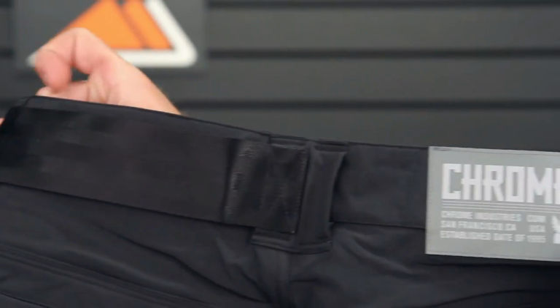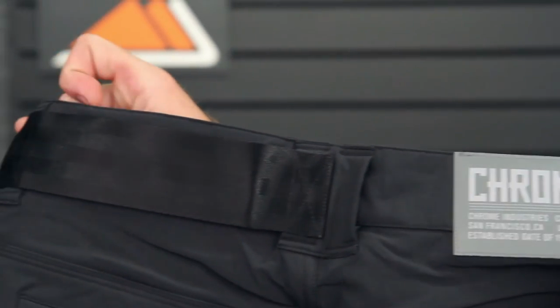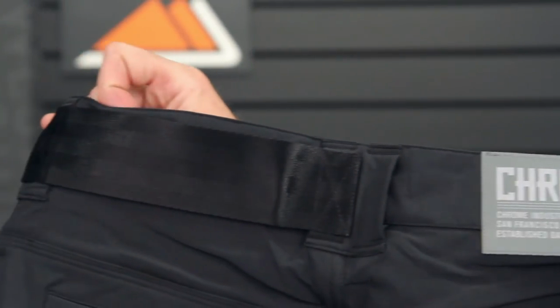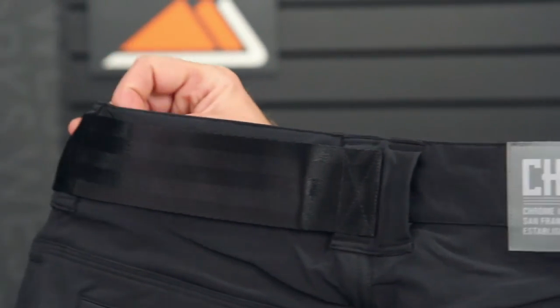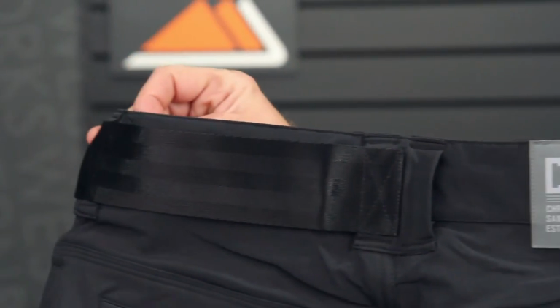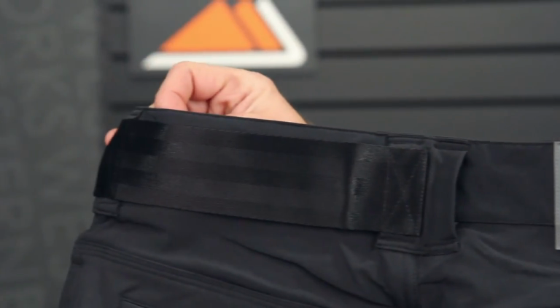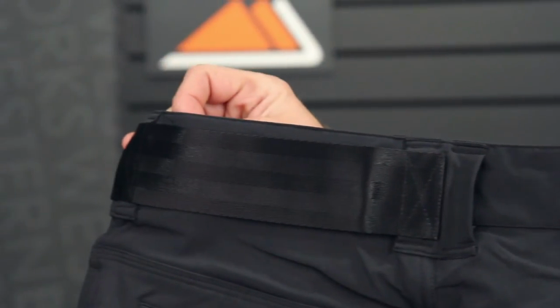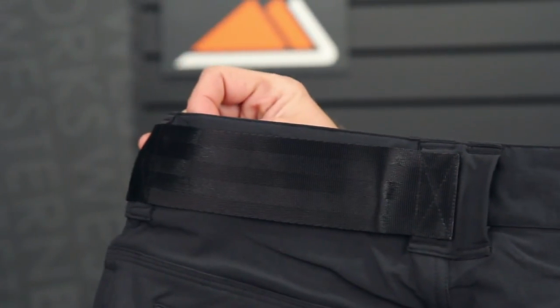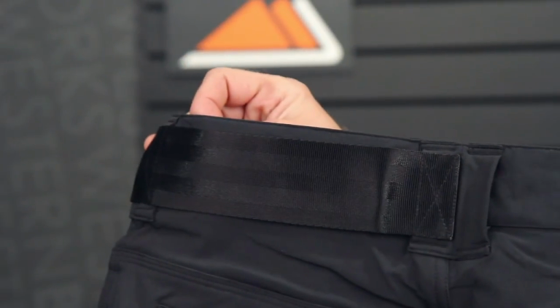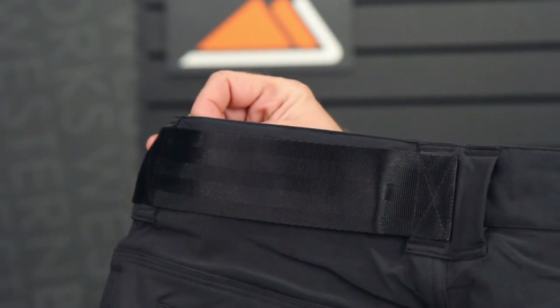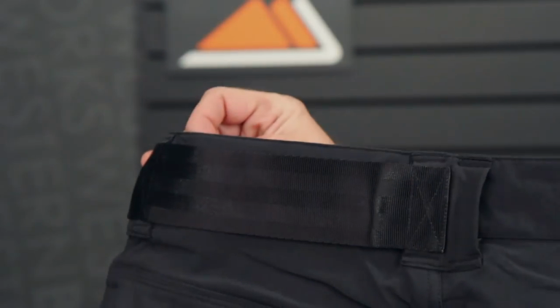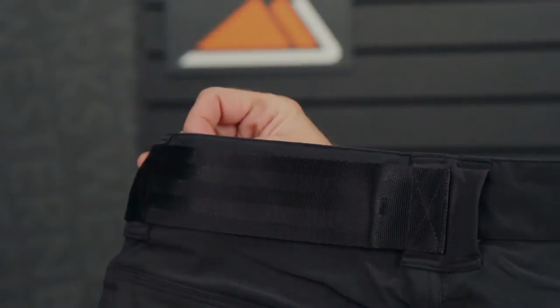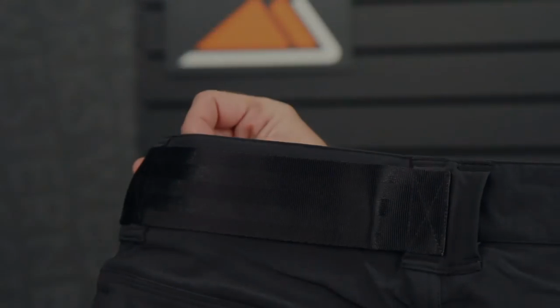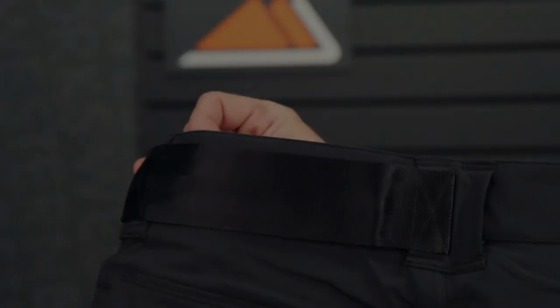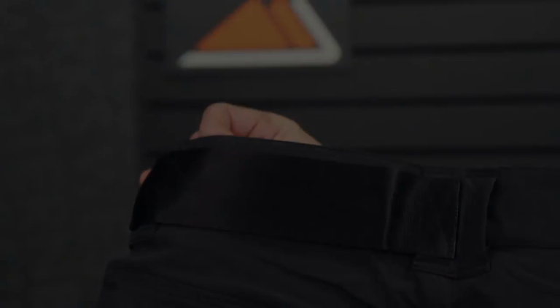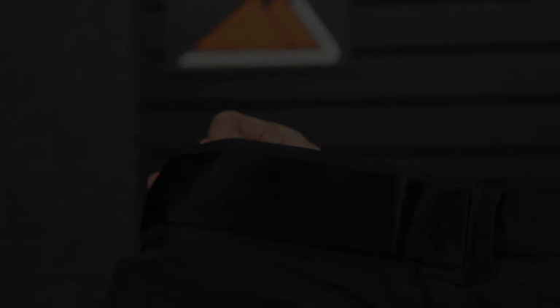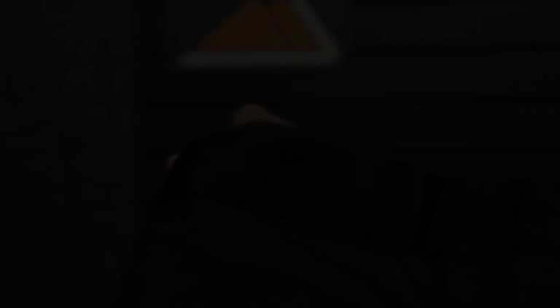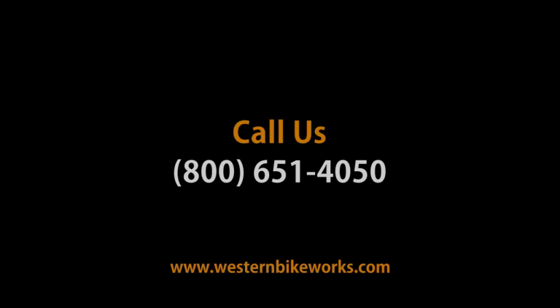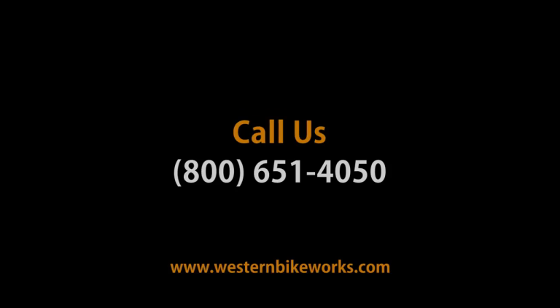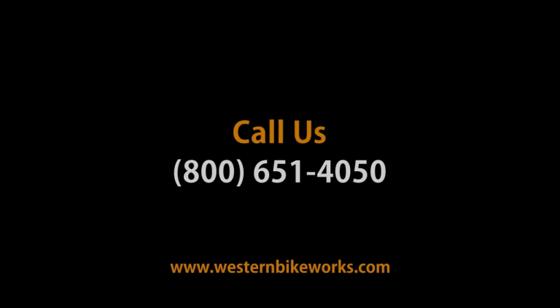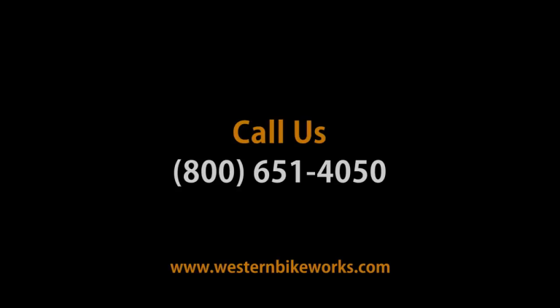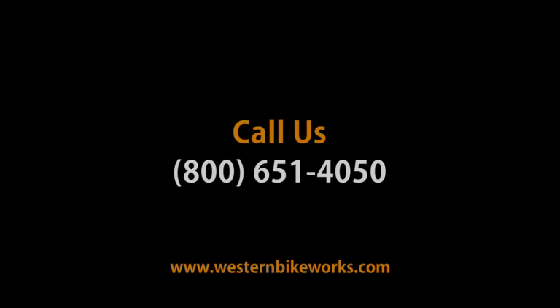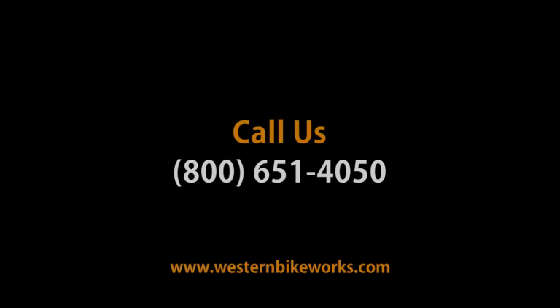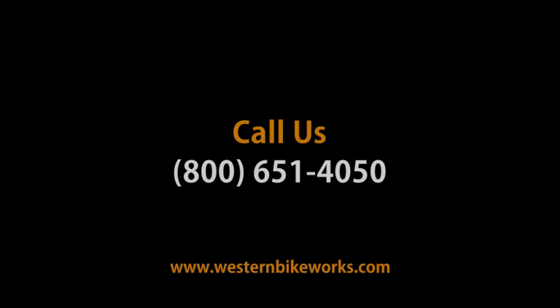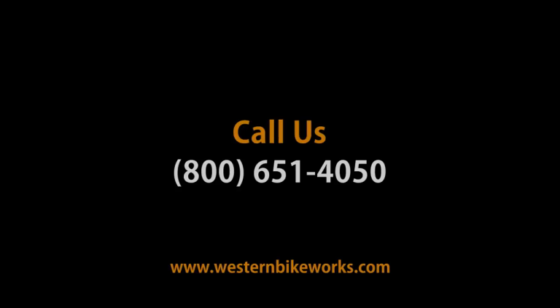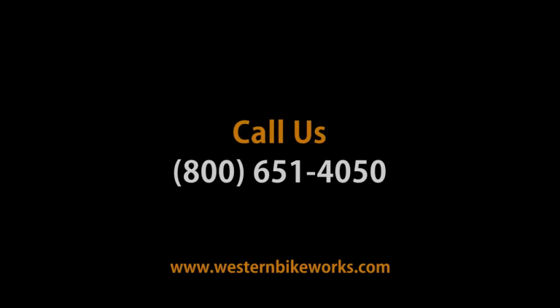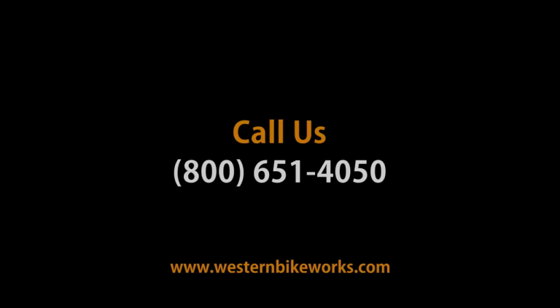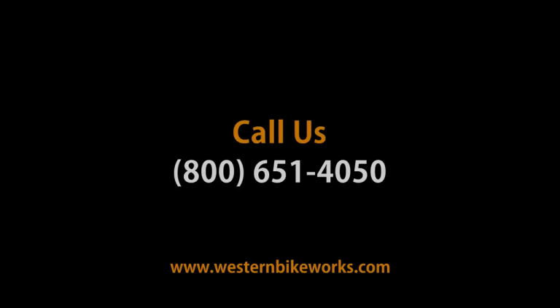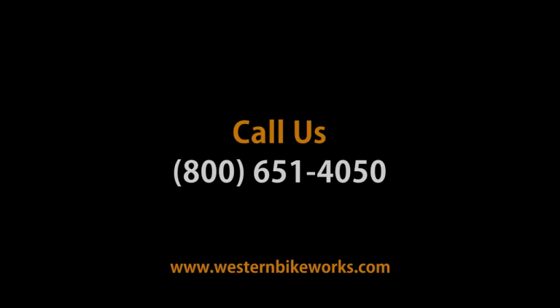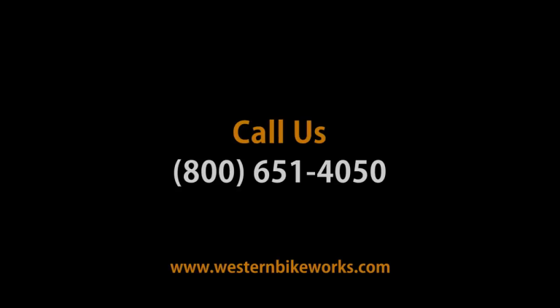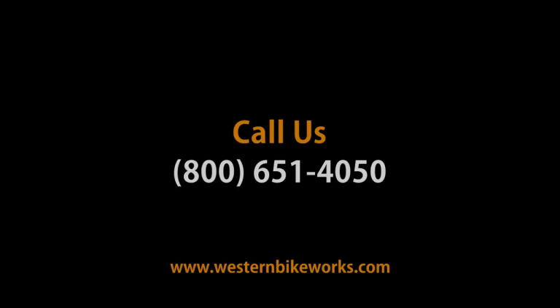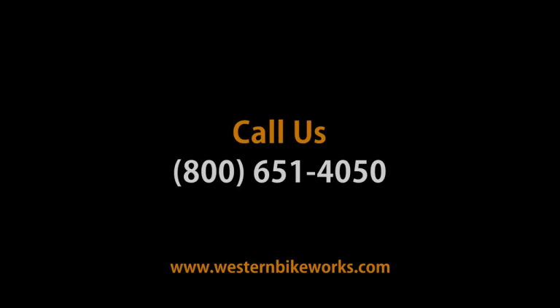Have any questions about the Chrome Folsom Shorts or anything else, give us a call or visit us at WesternBikeWorks.com.